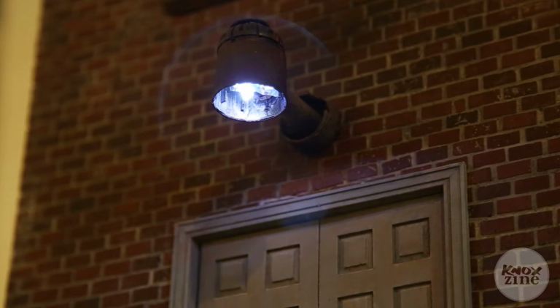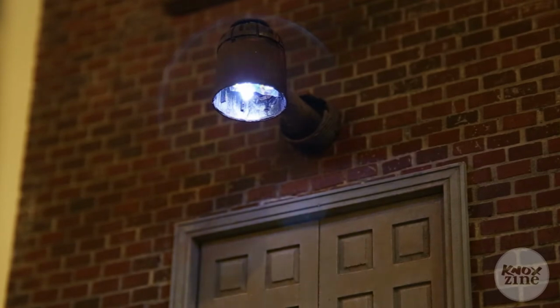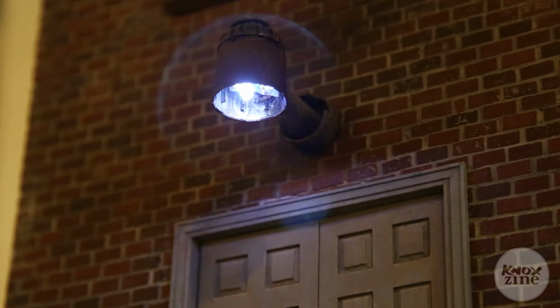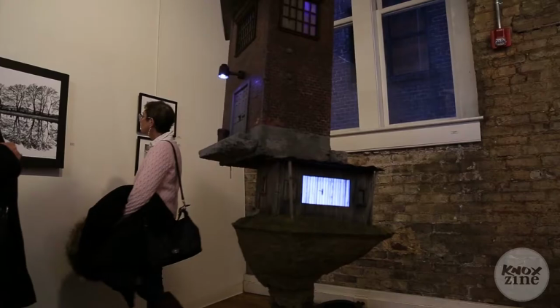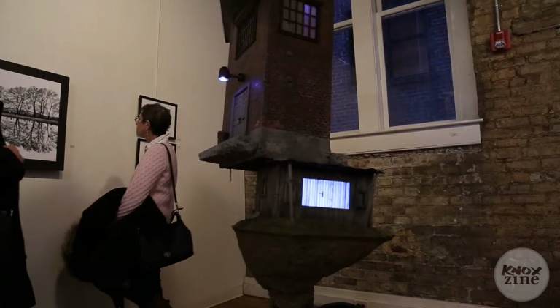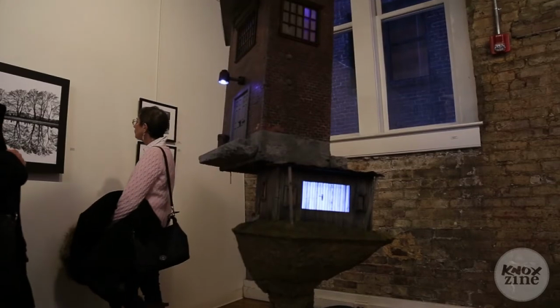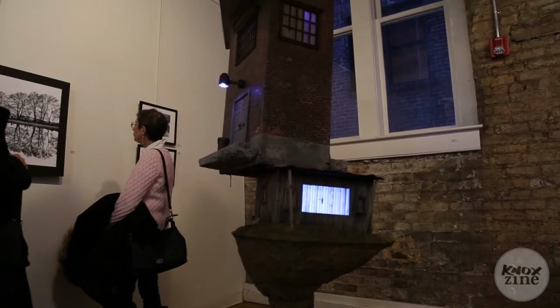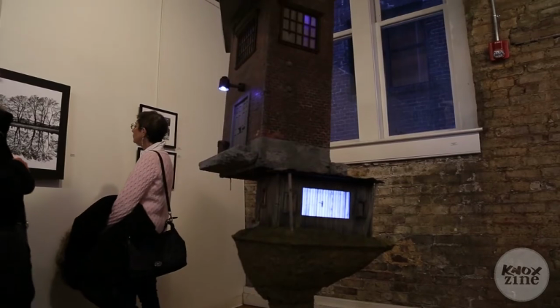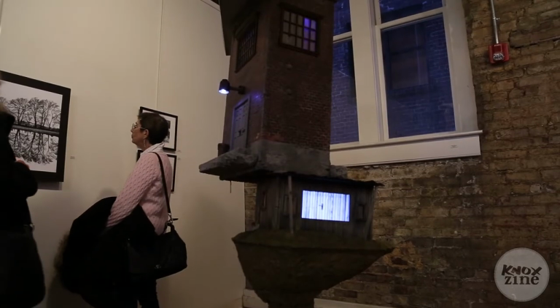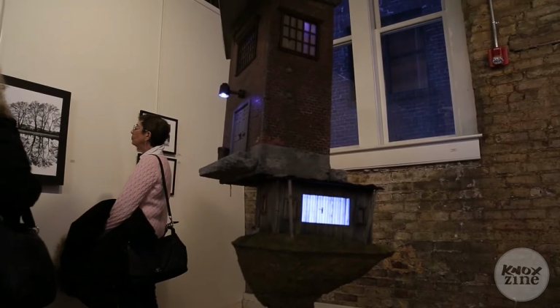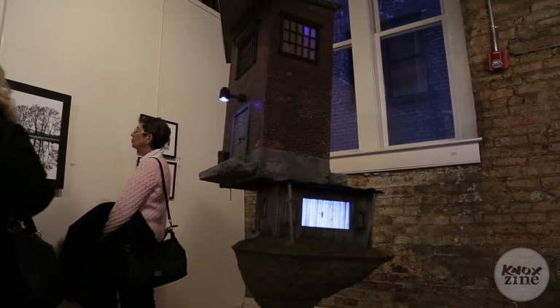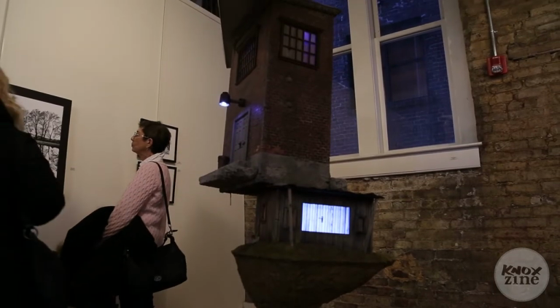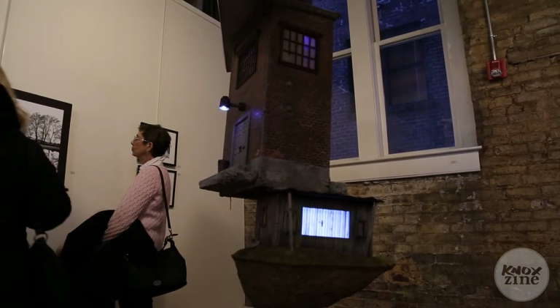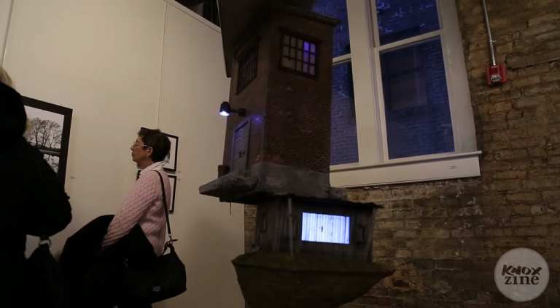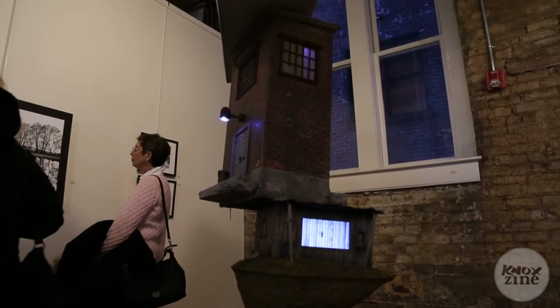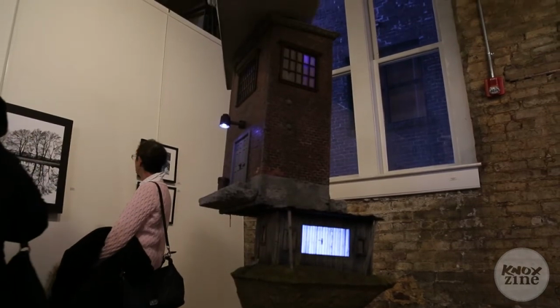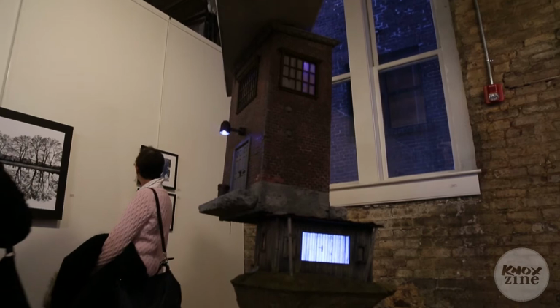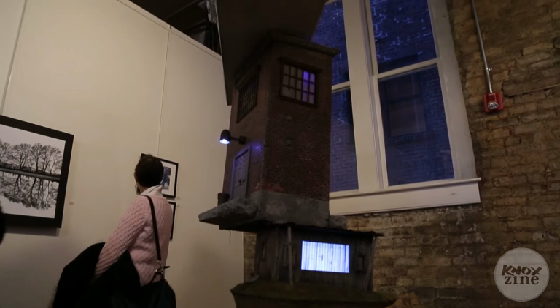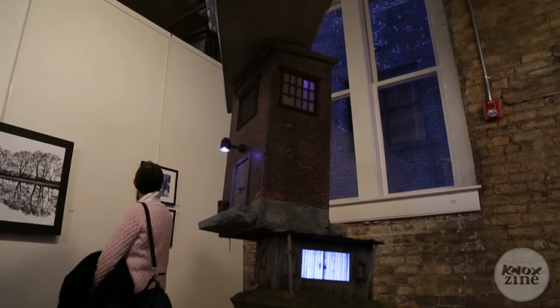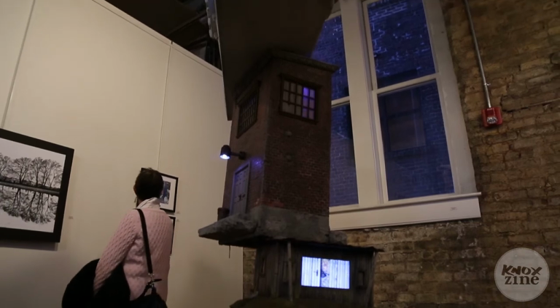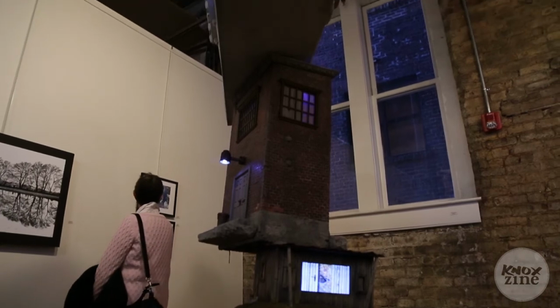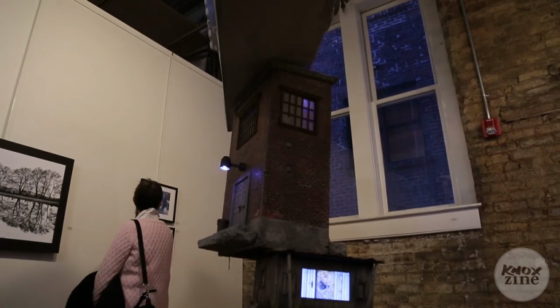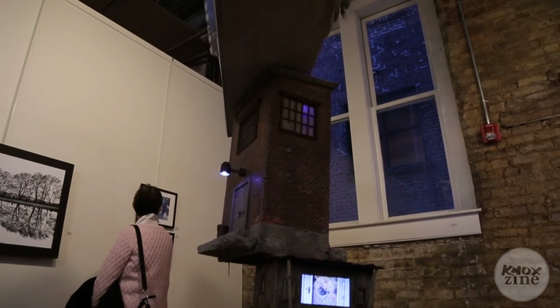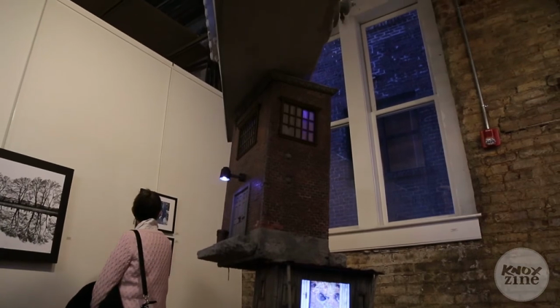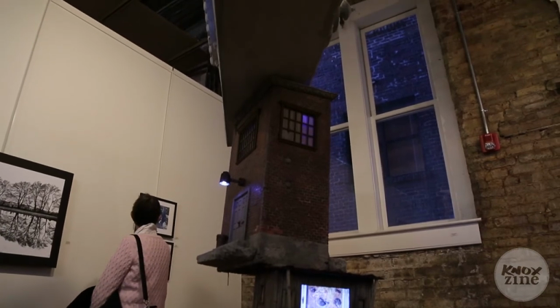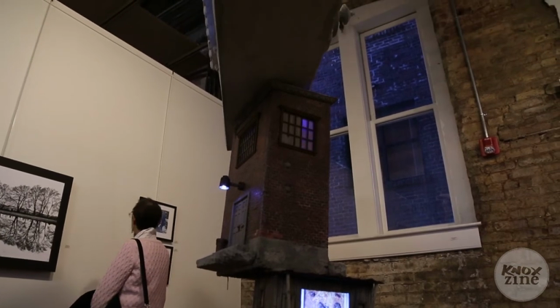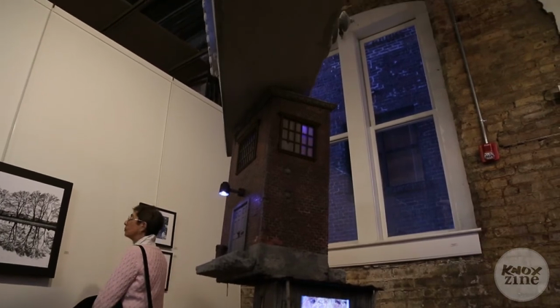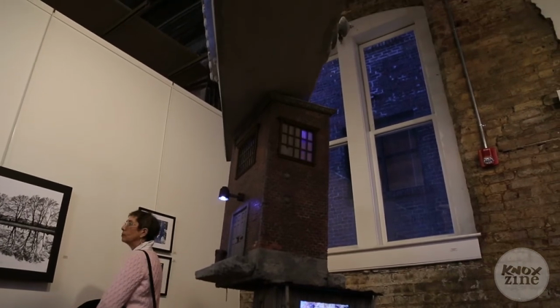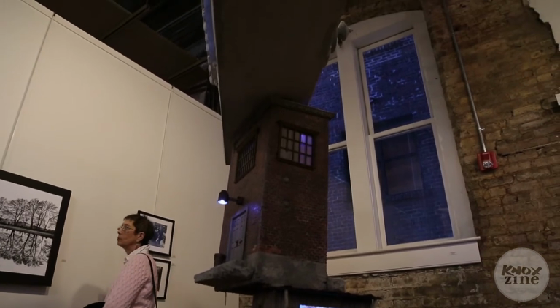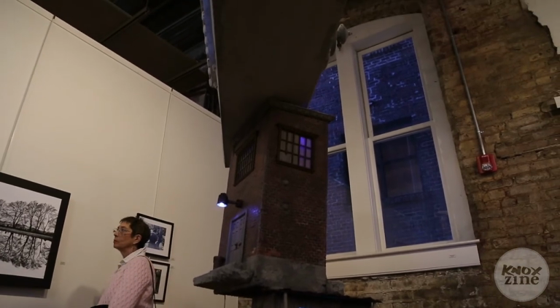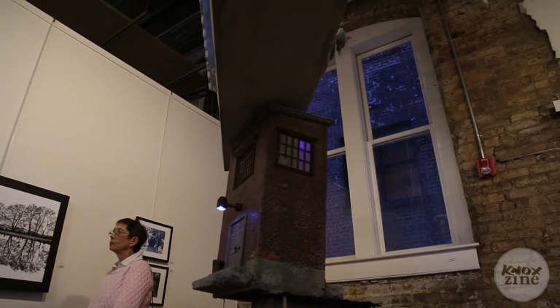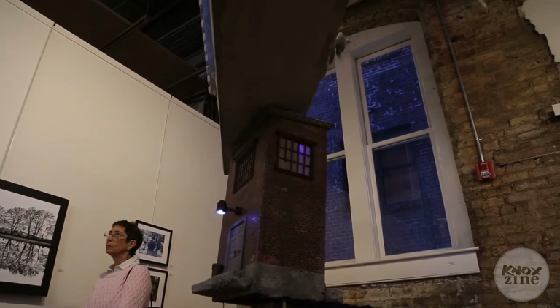In fact, I think it was Peter Jackson who coined the term "bigatures" because they're miniatures but on a larger scale.